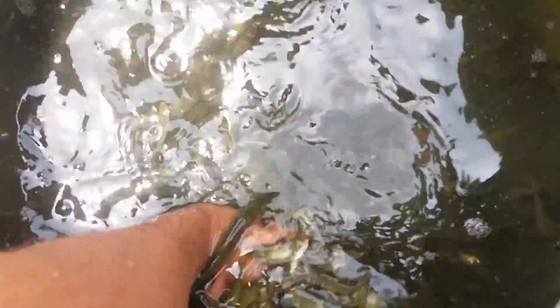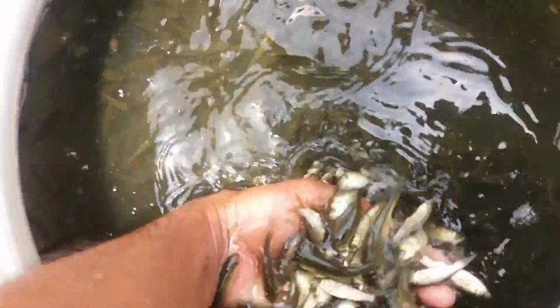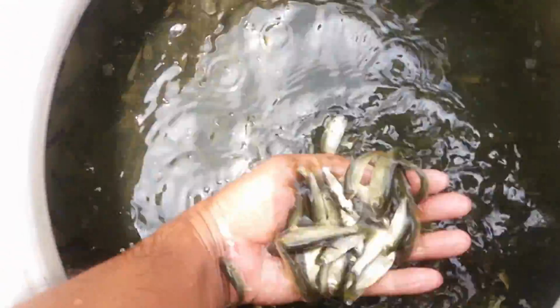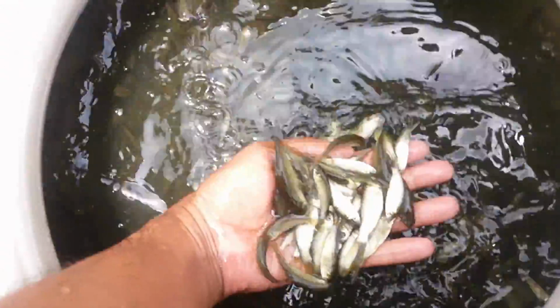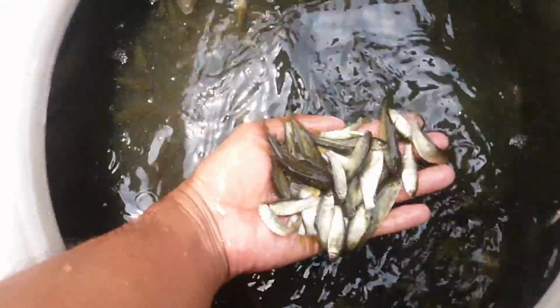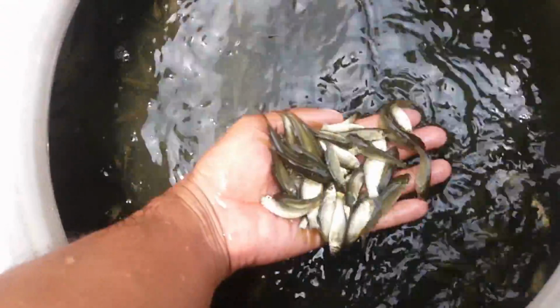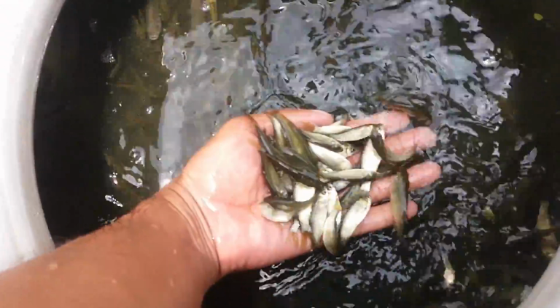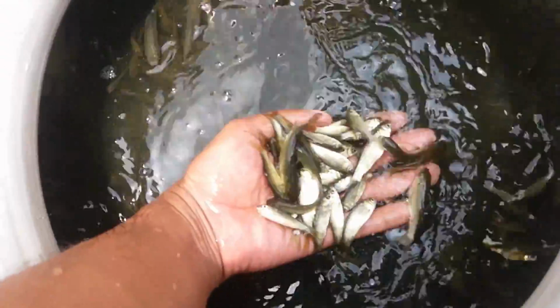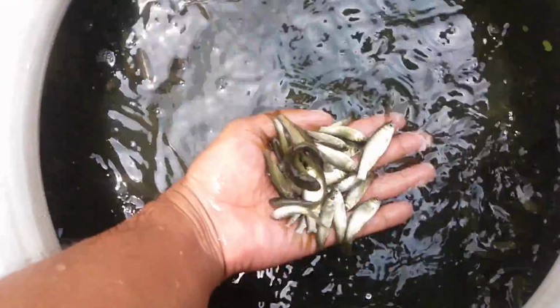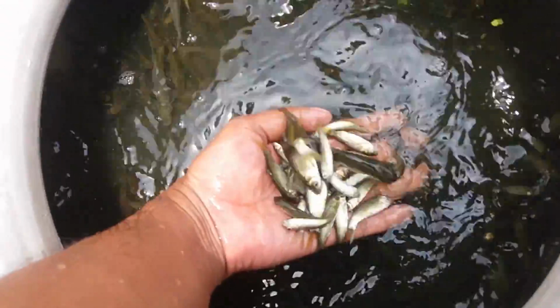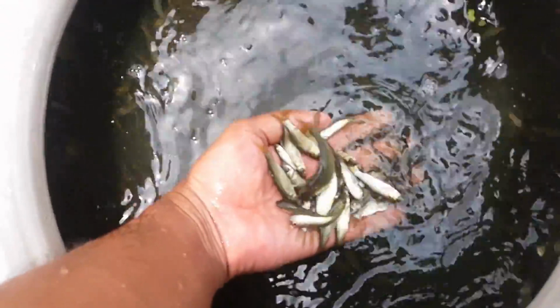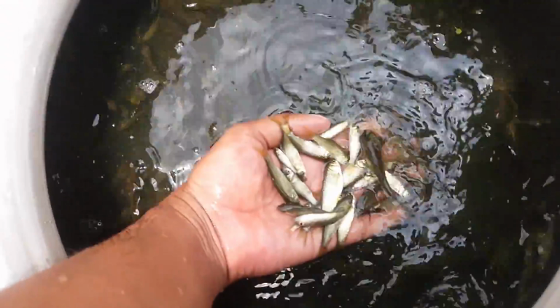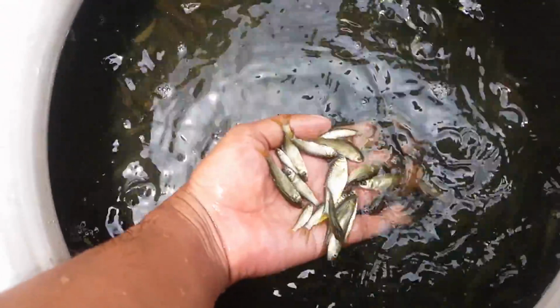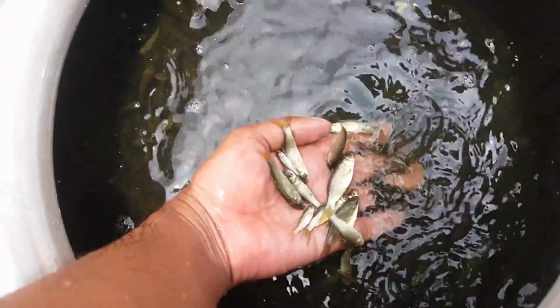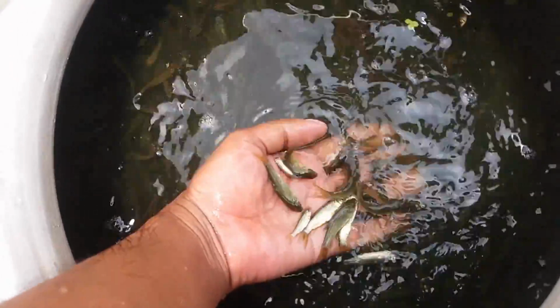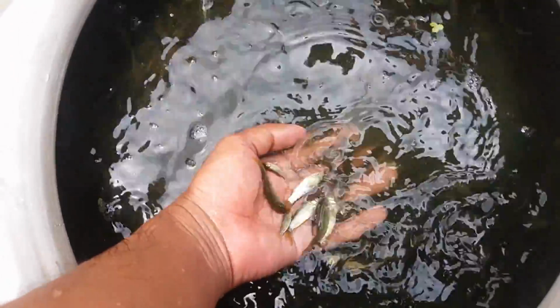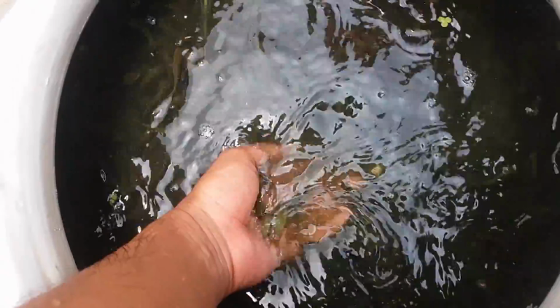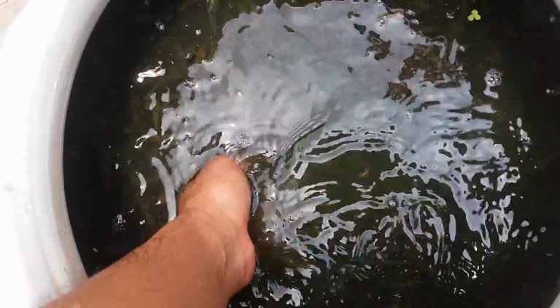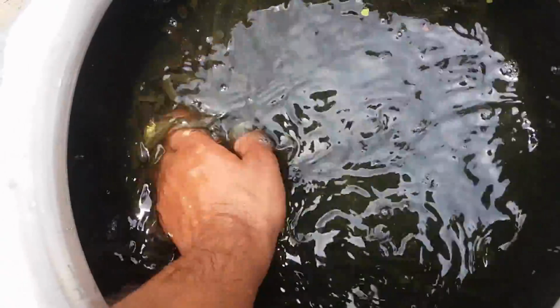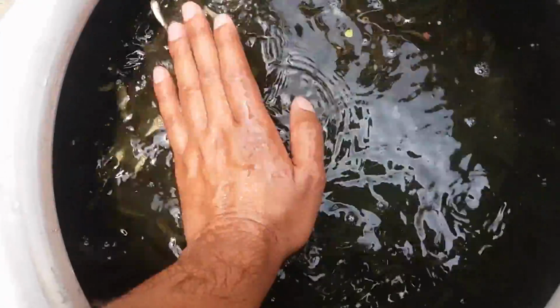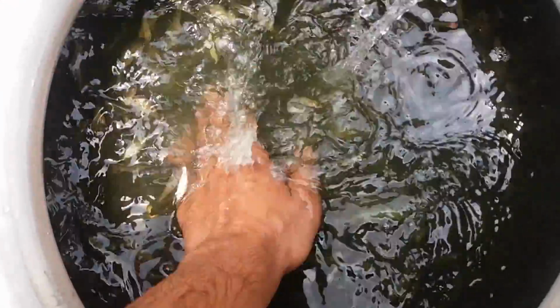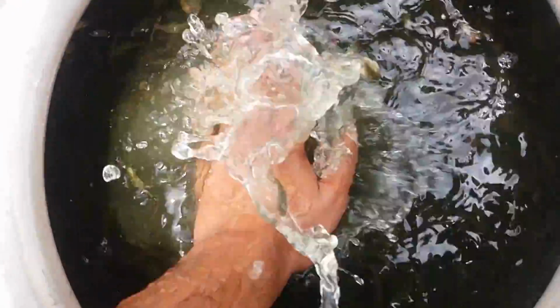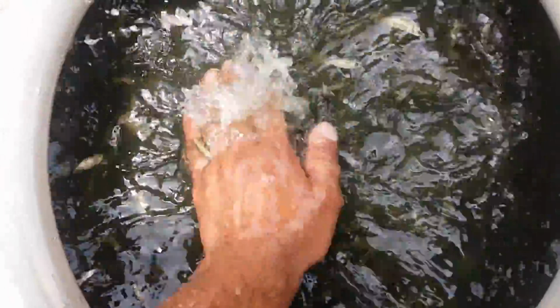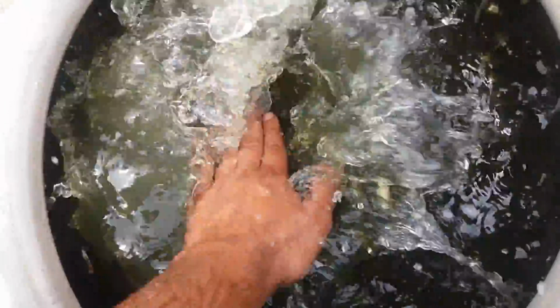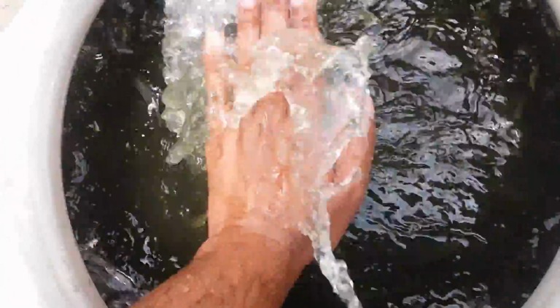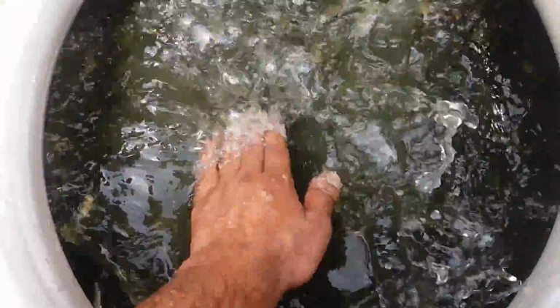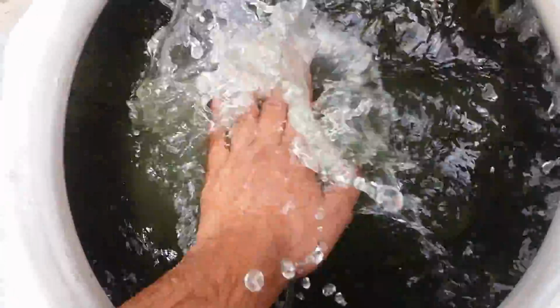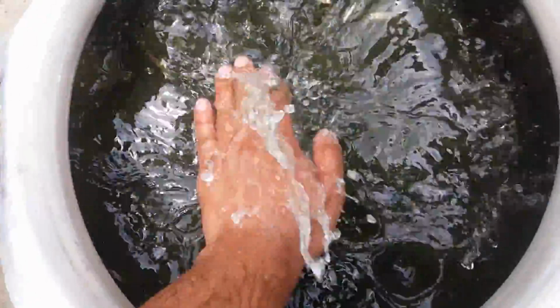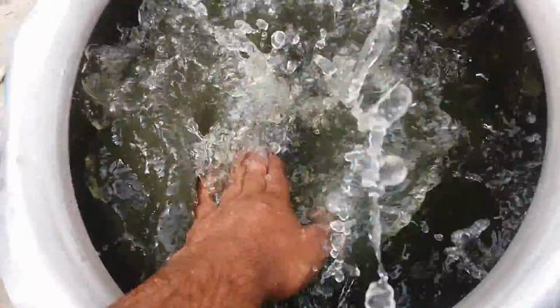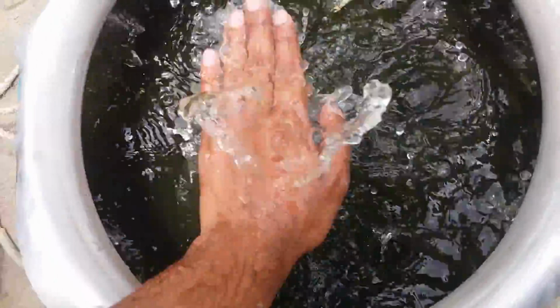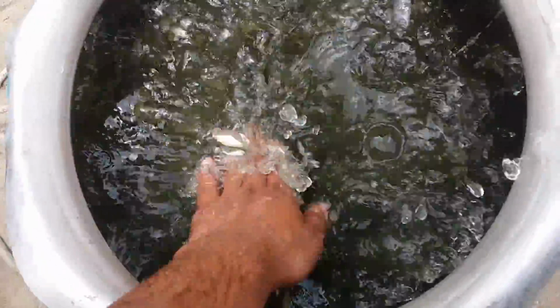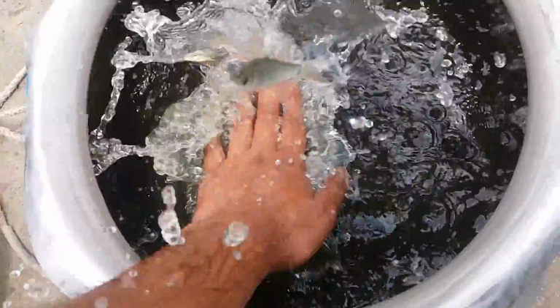That's right. The water is running. For a few days, it will be used to water.